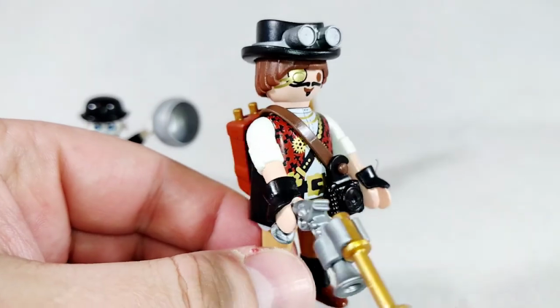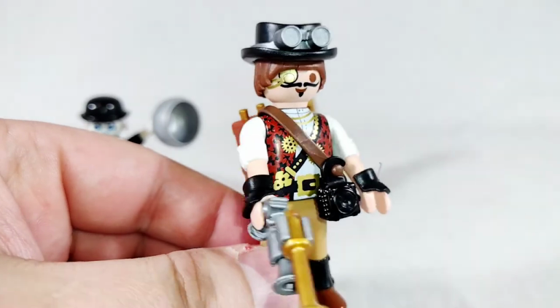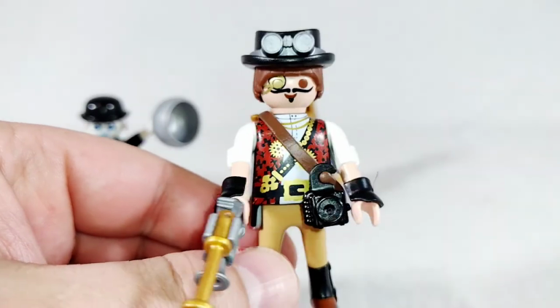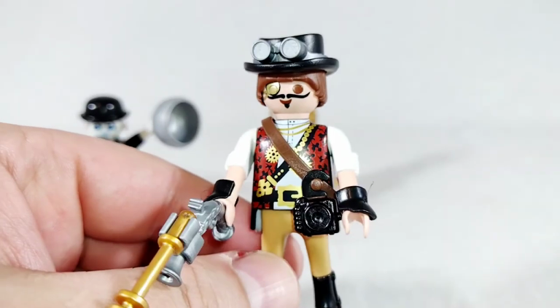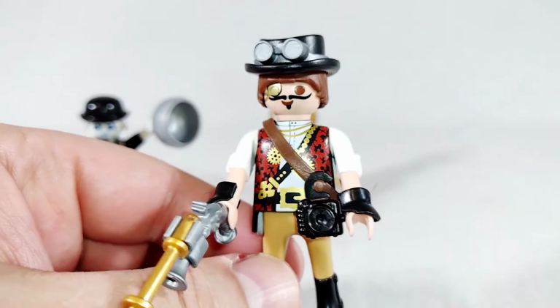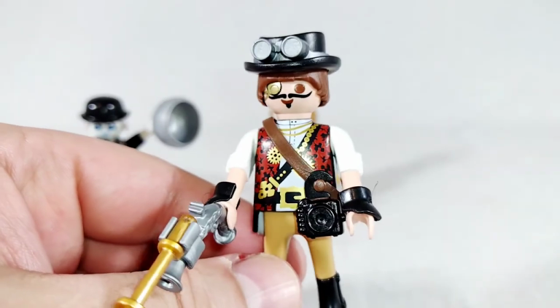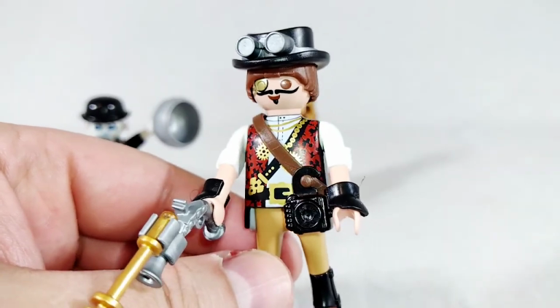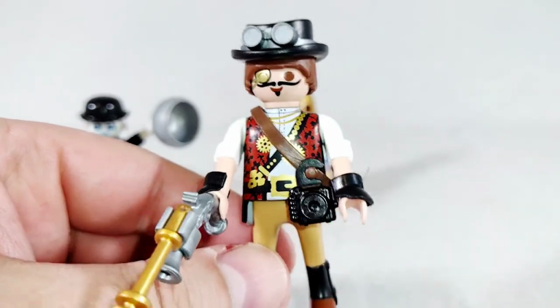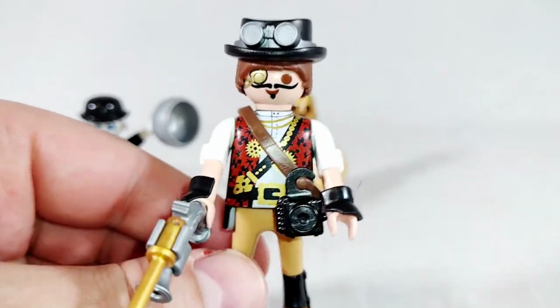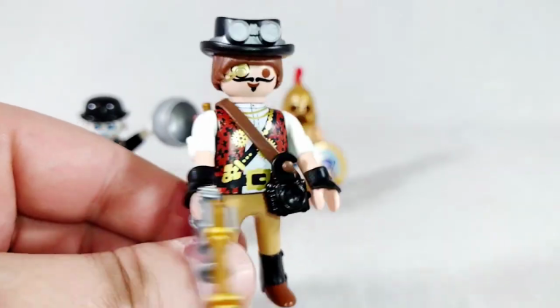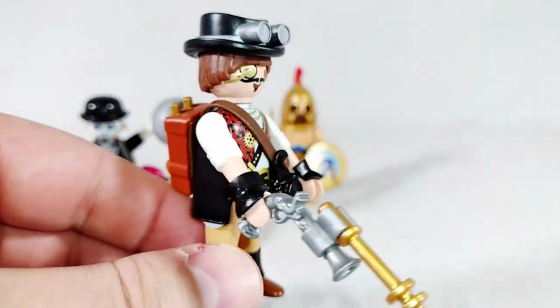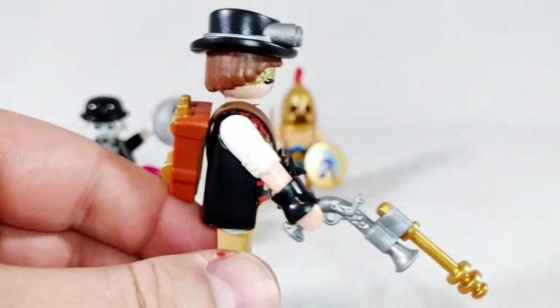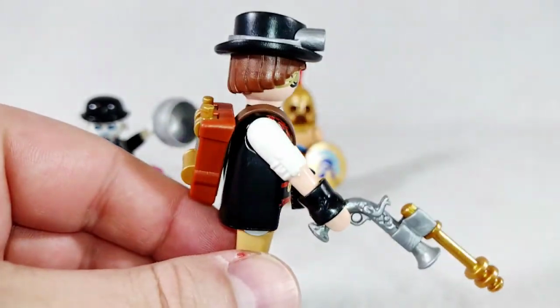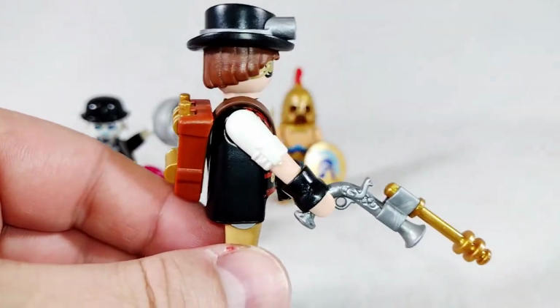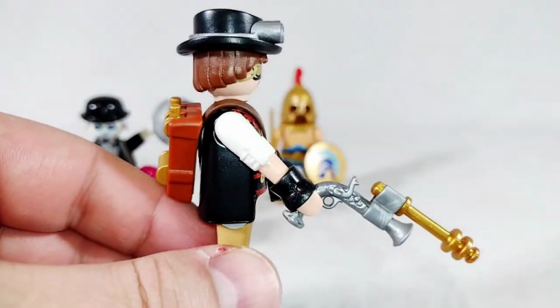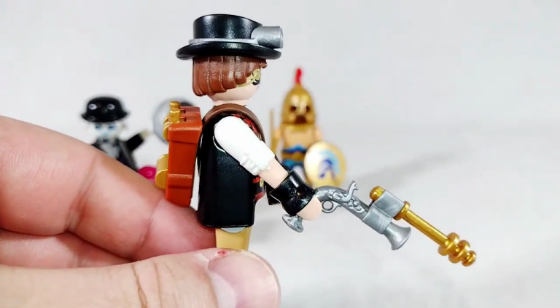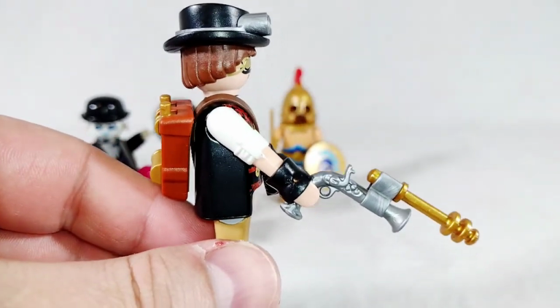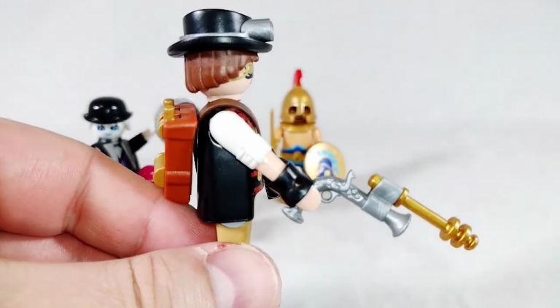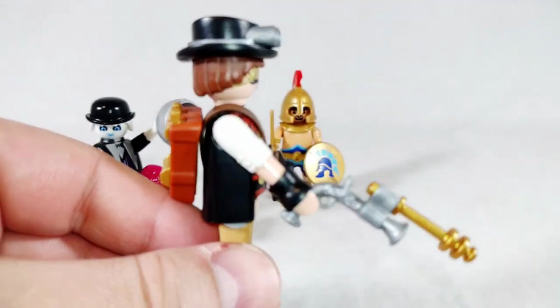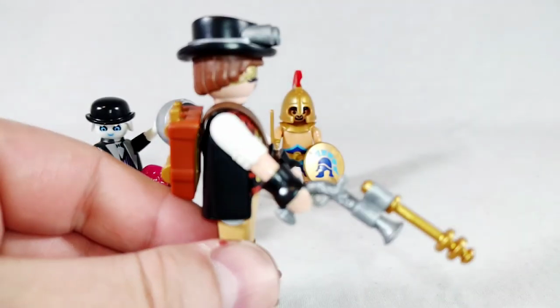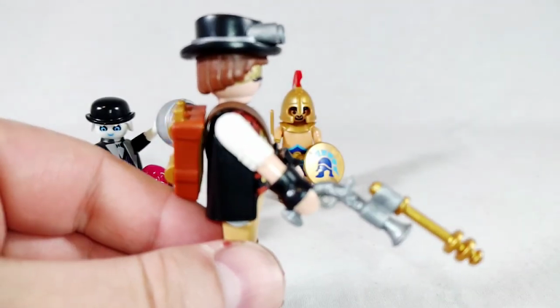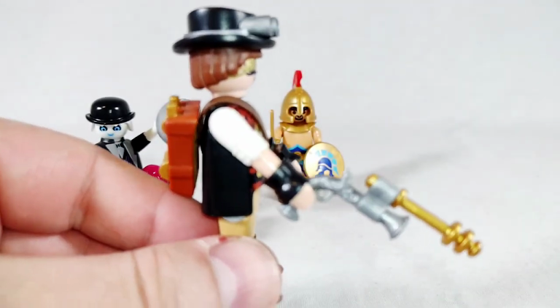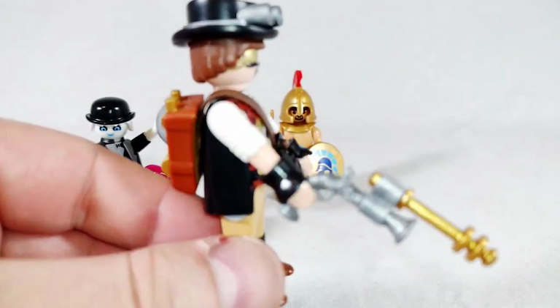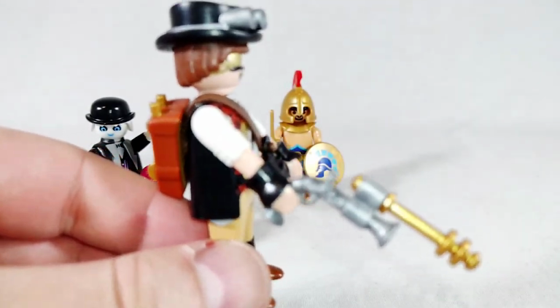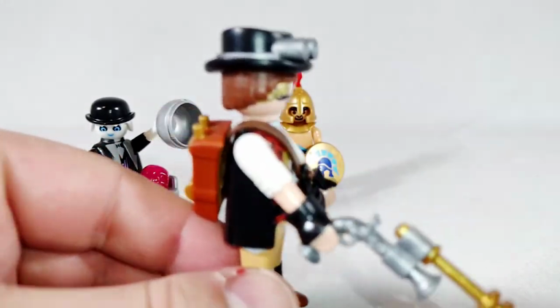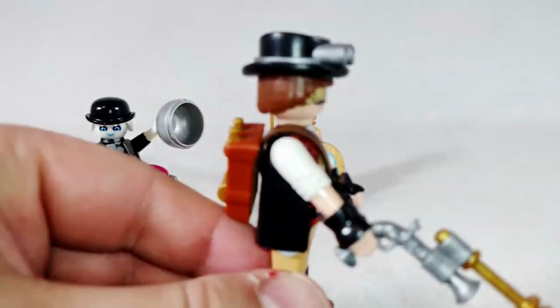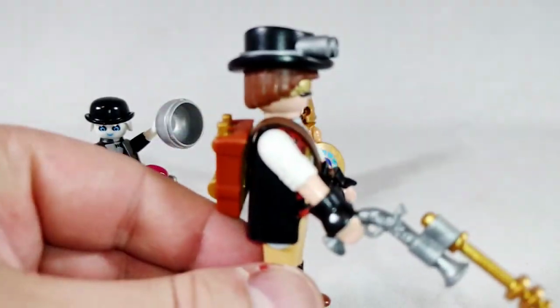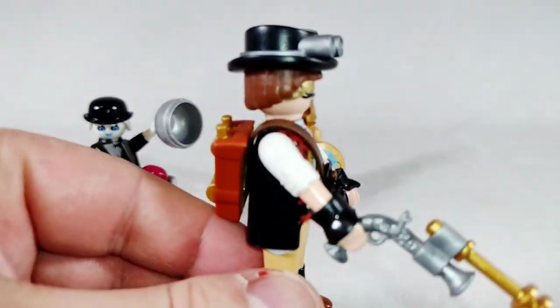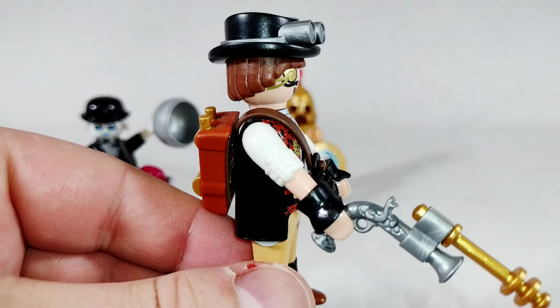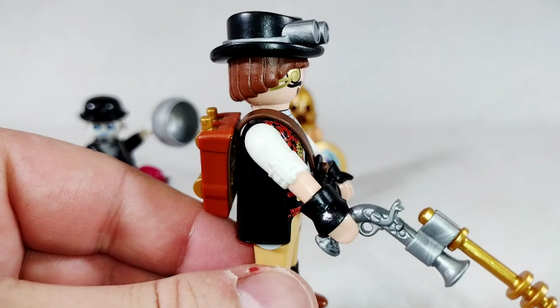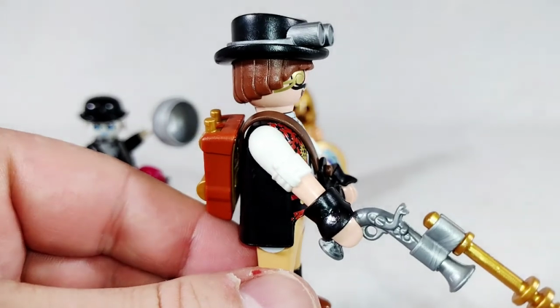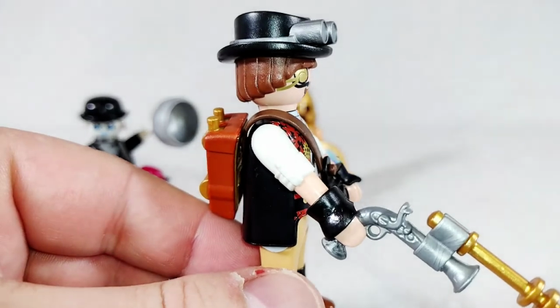Articulation - if you're not familiar with Playmobil, basically the head turns, the arms go up and down, and the legs move as one - they're joined together, so if one leg moves they both move. And there is wrist swivel. That guy looks really cool. Now we're going to take a look at our steampunk scientist.